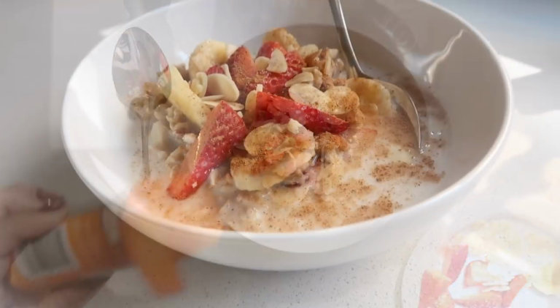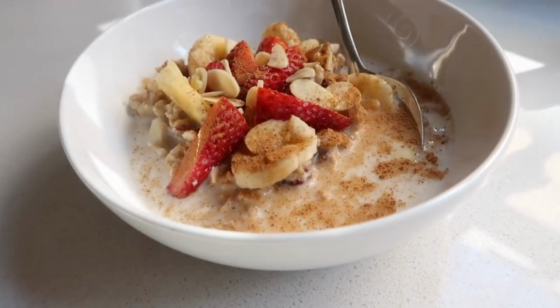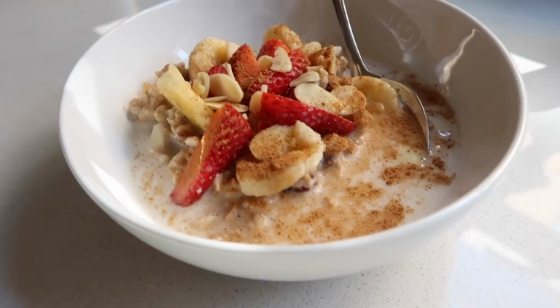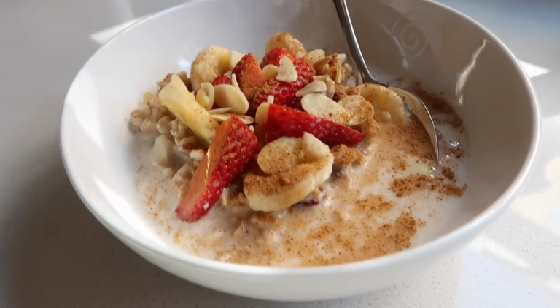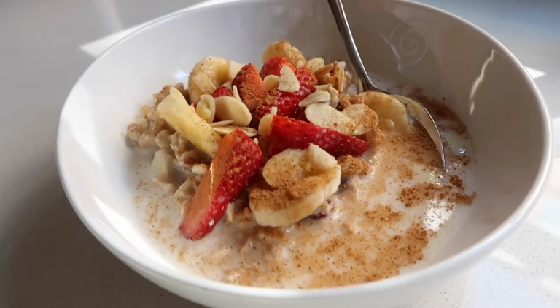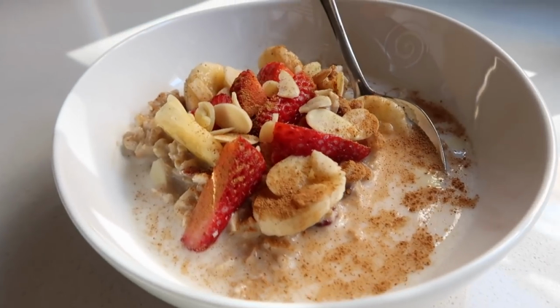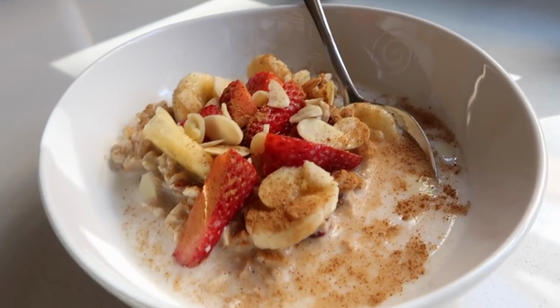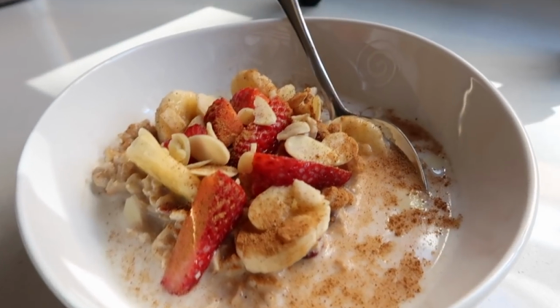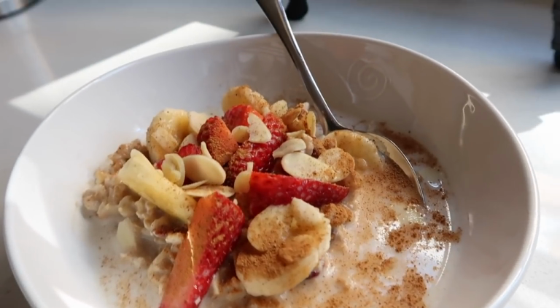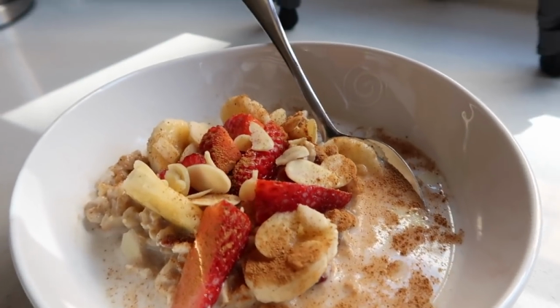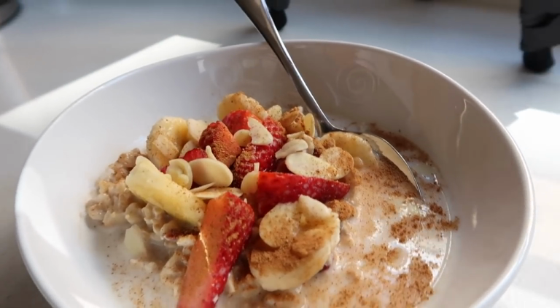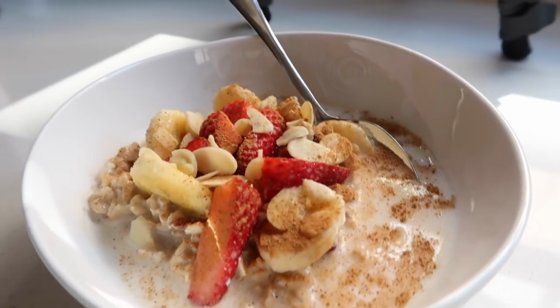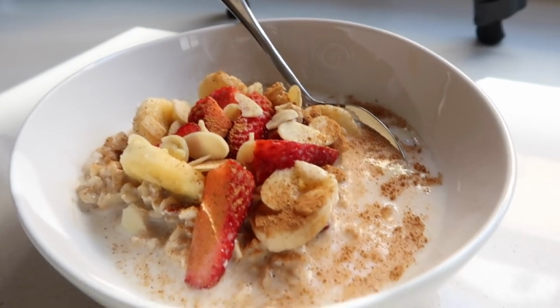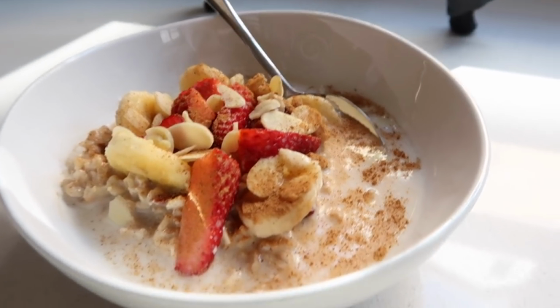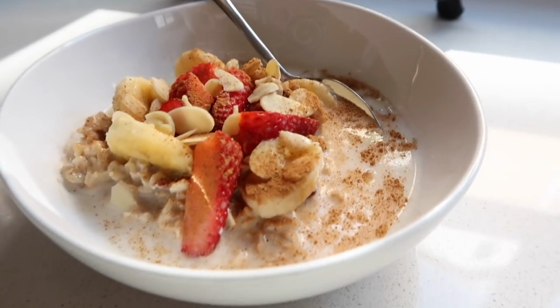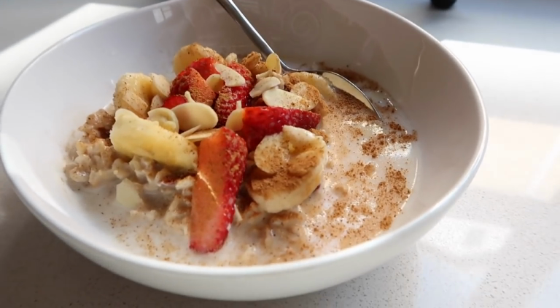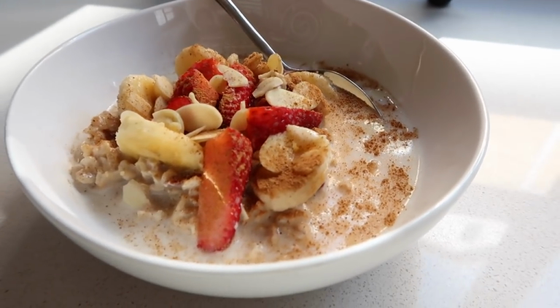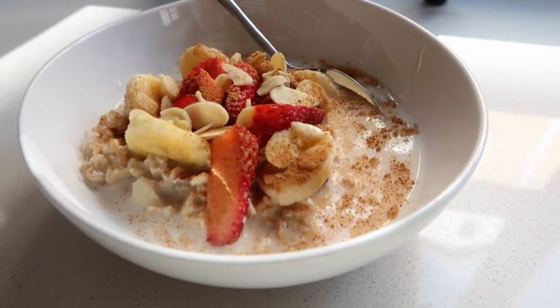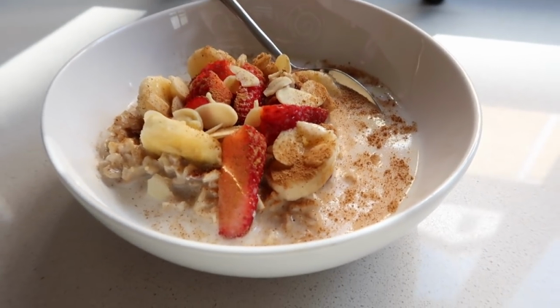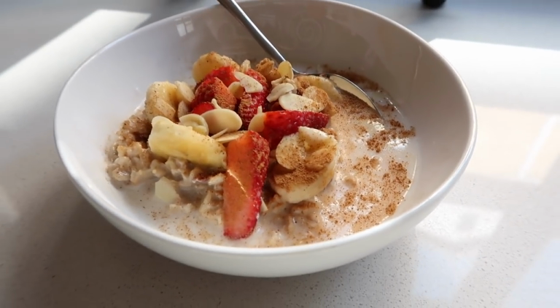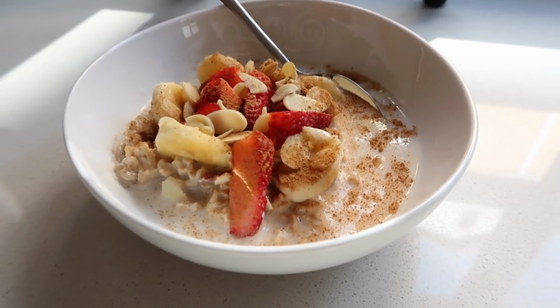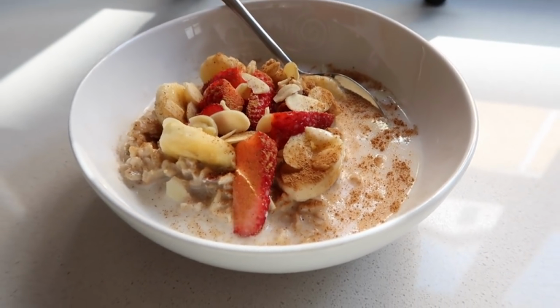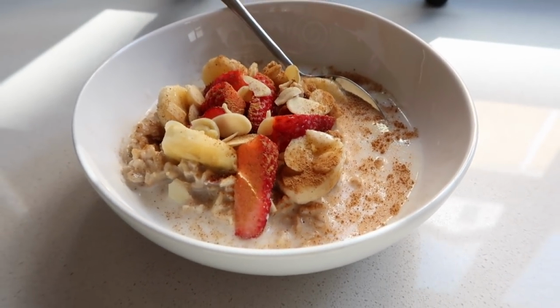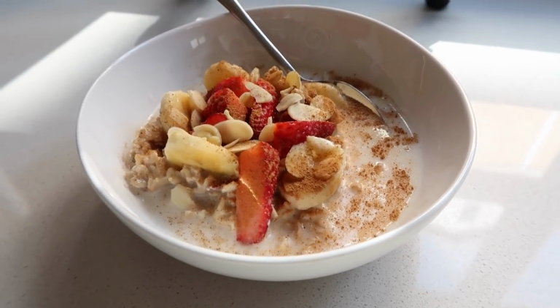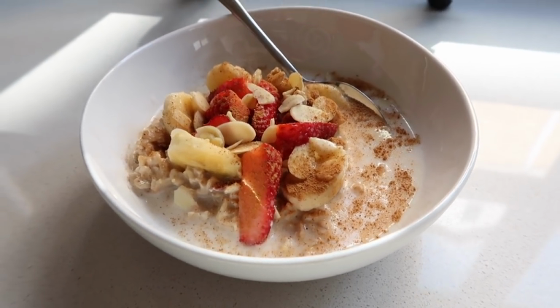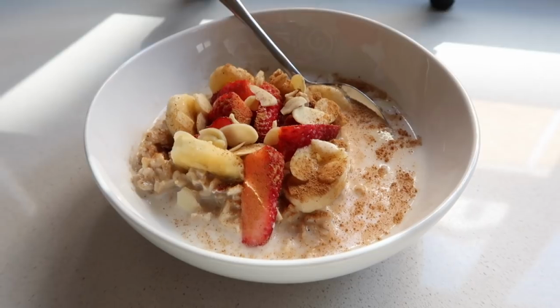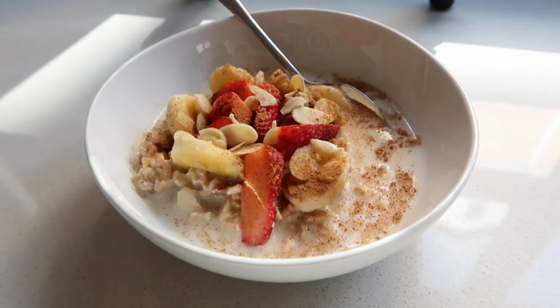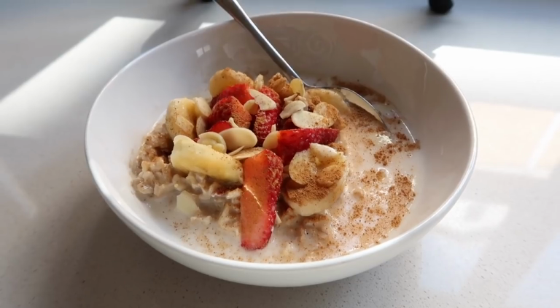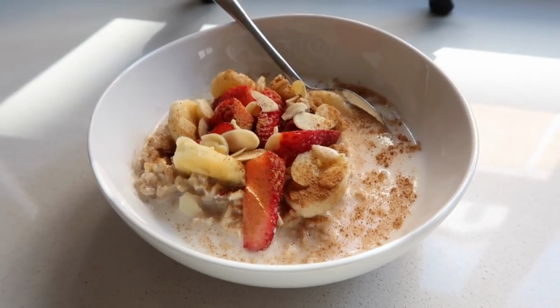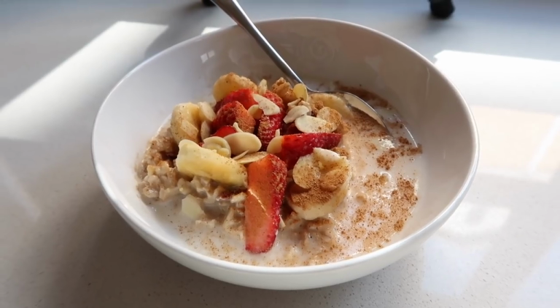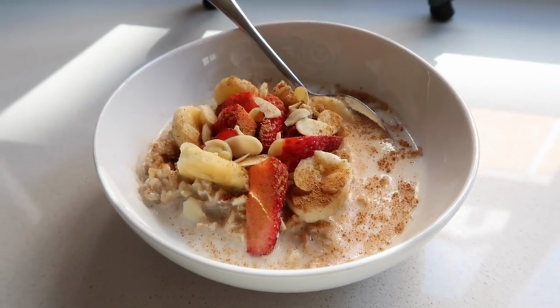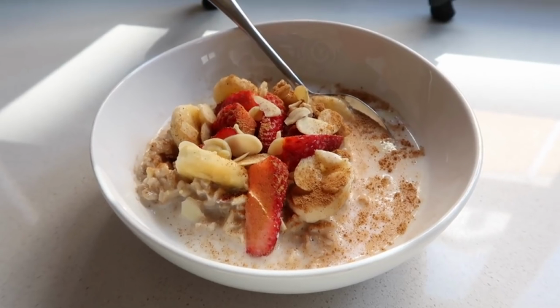And that, dearest friends, is my delicious Oats Delight. You should try it out — it's so good!